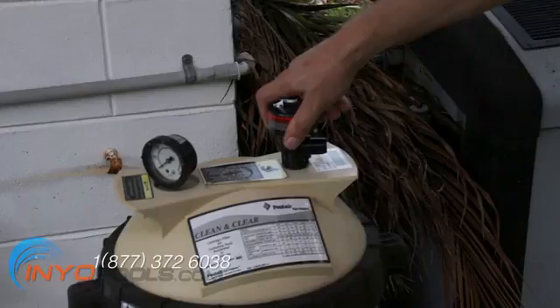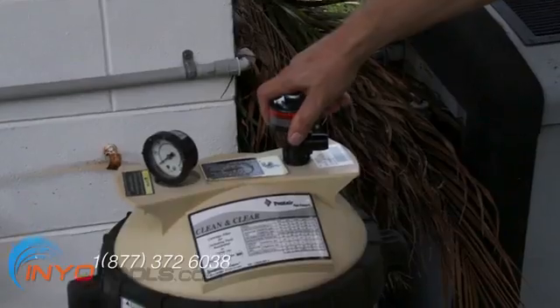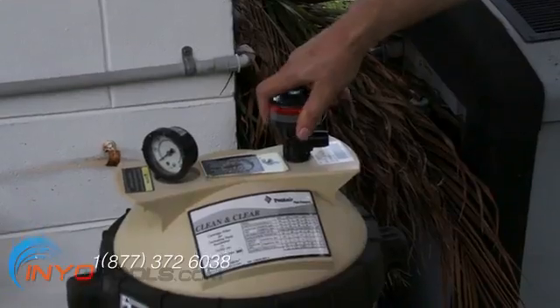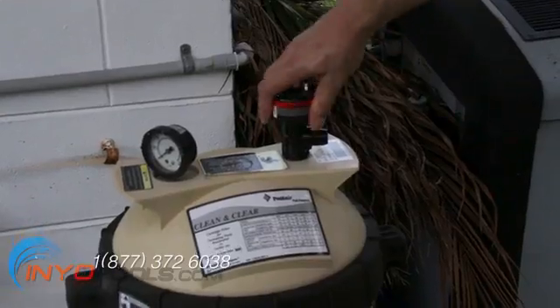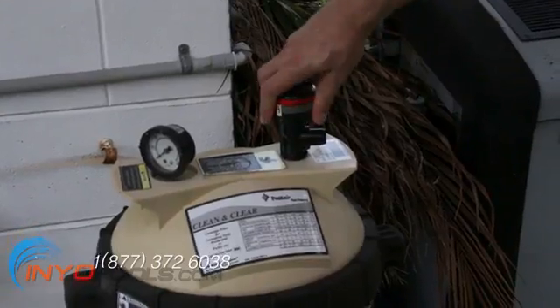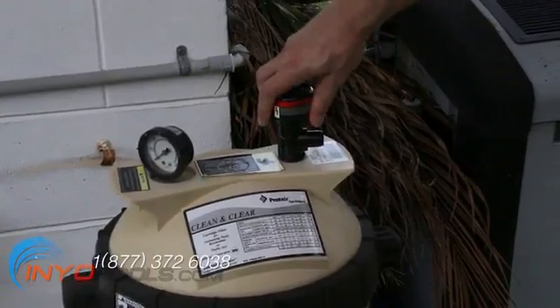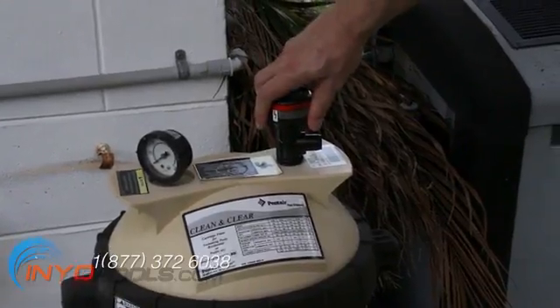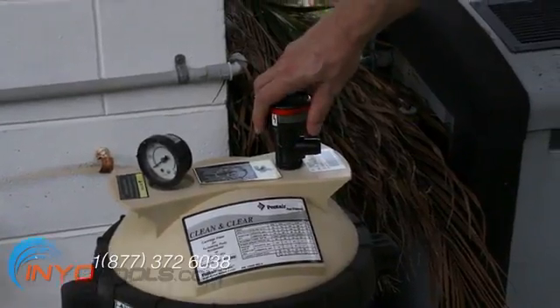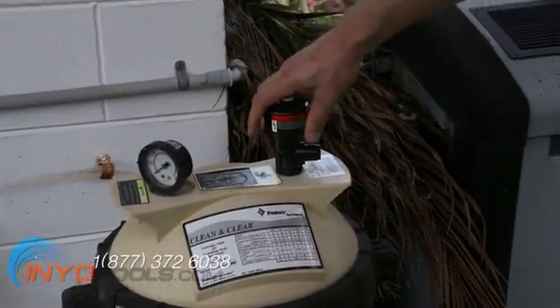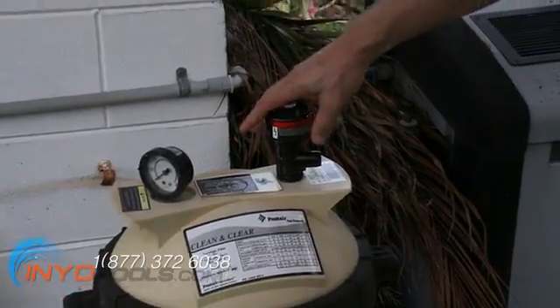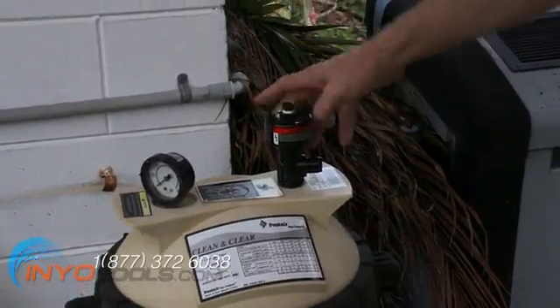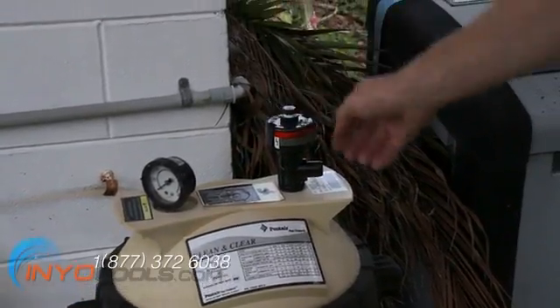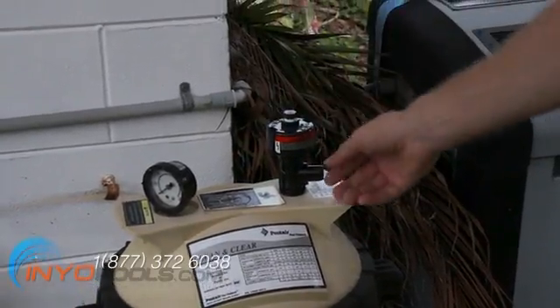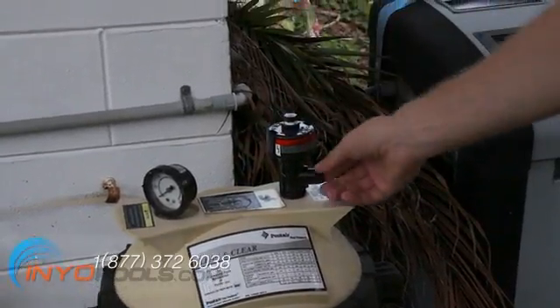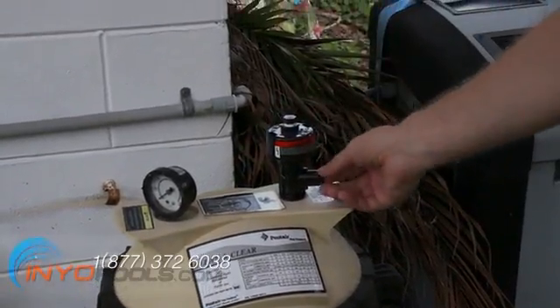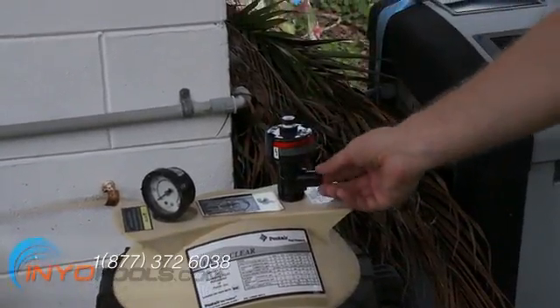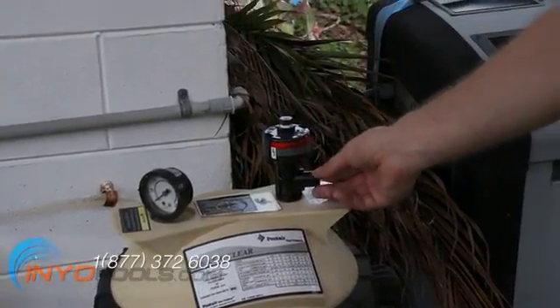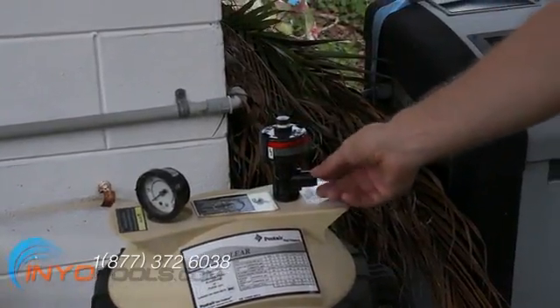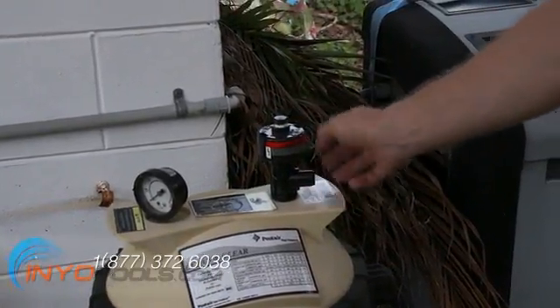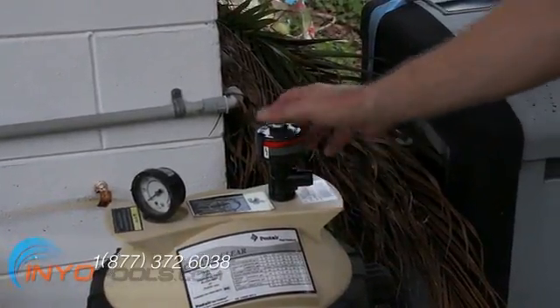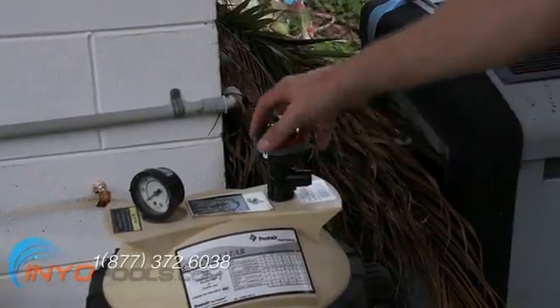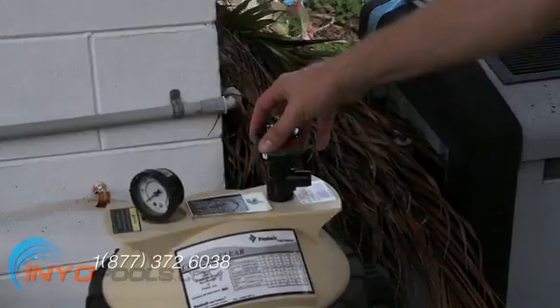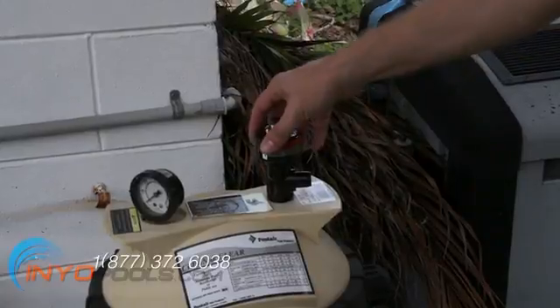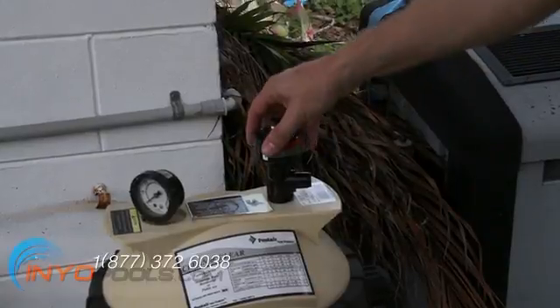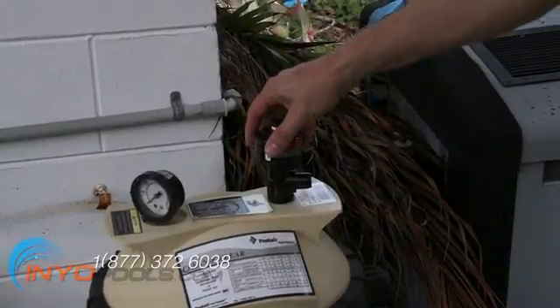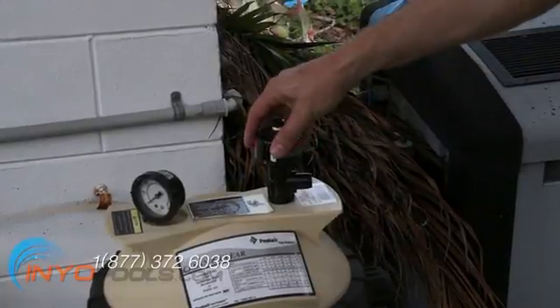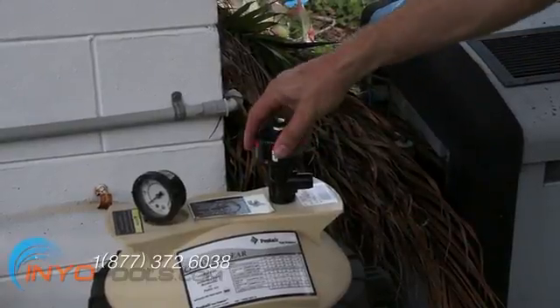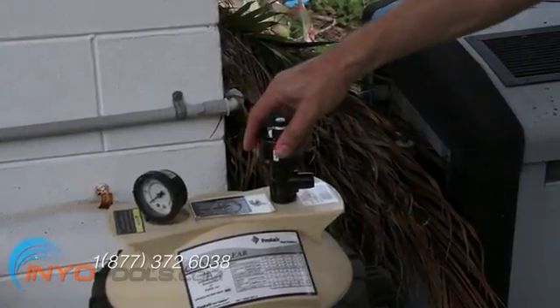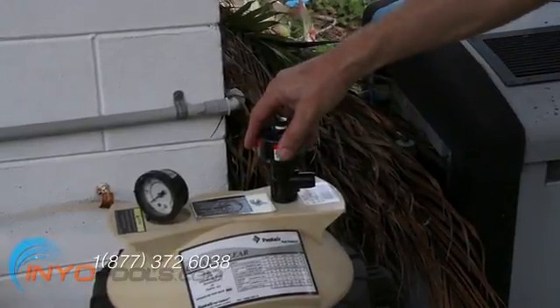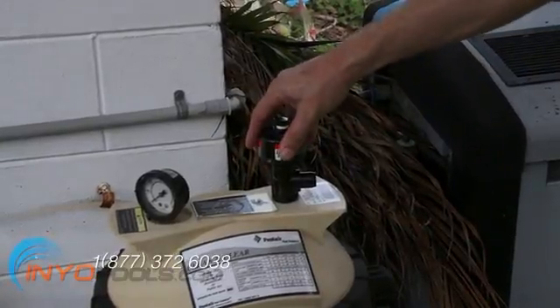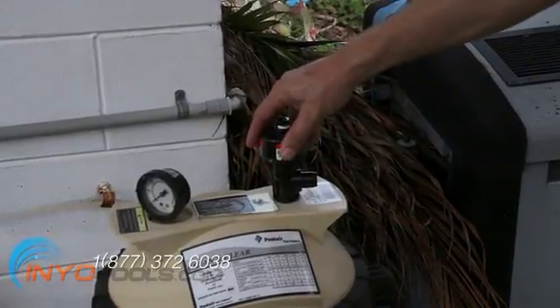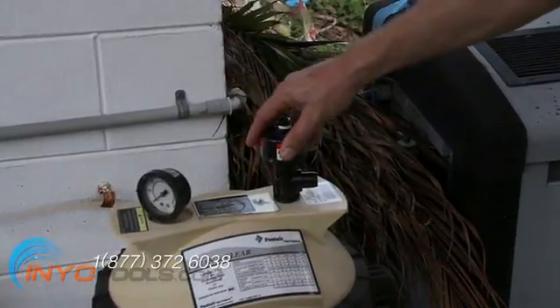Next, relieve the water pressure at the relief valve, usually on the top of your pool filter.